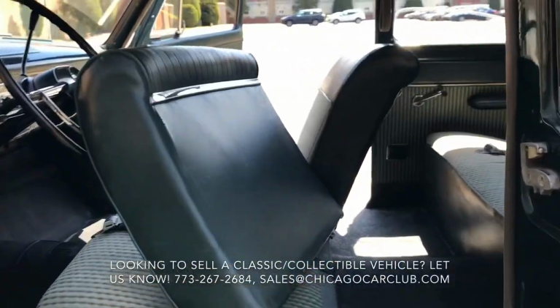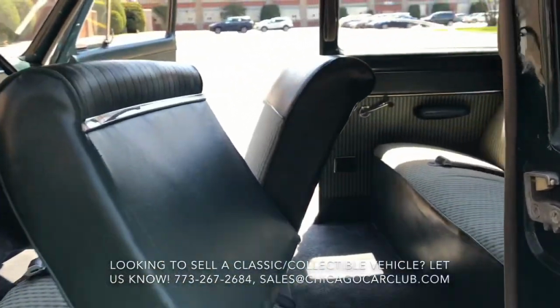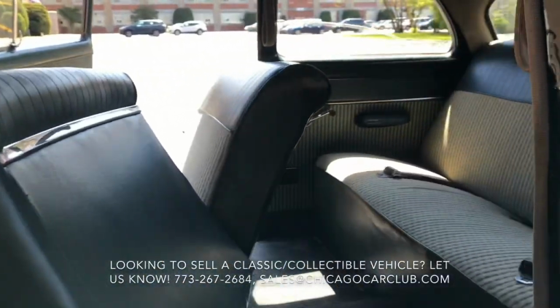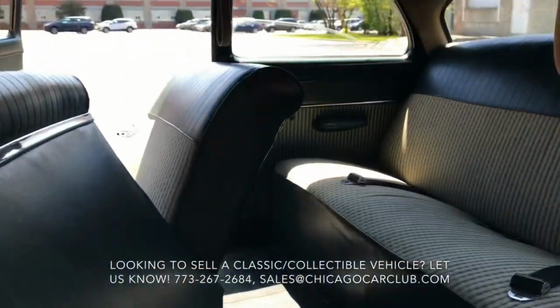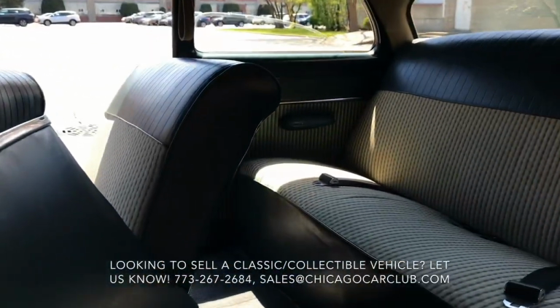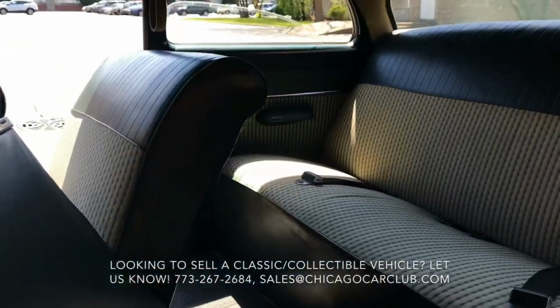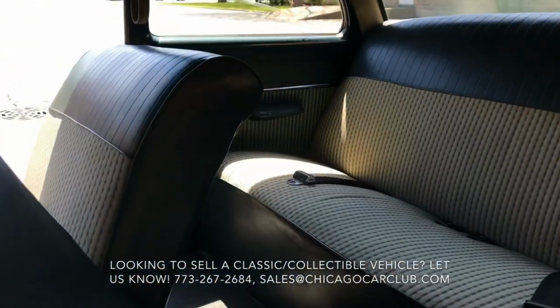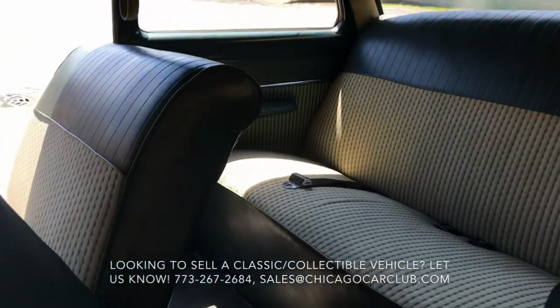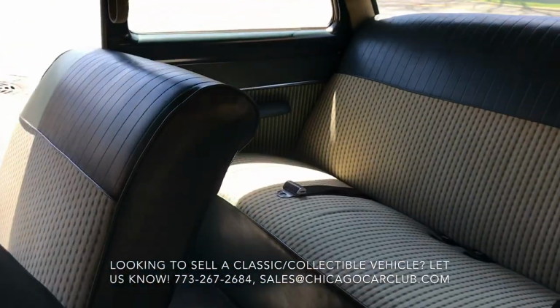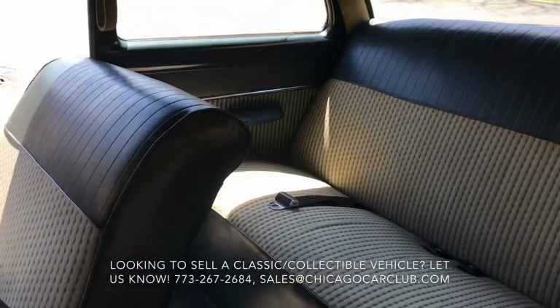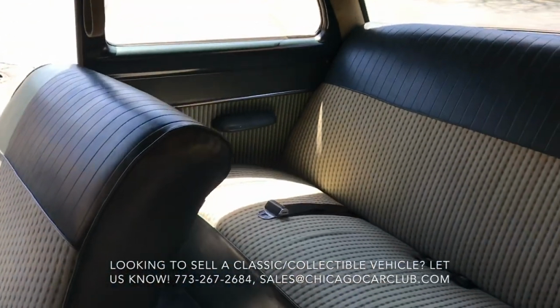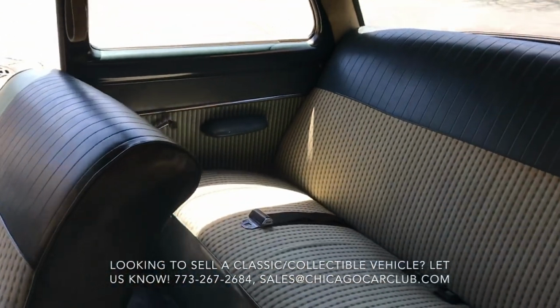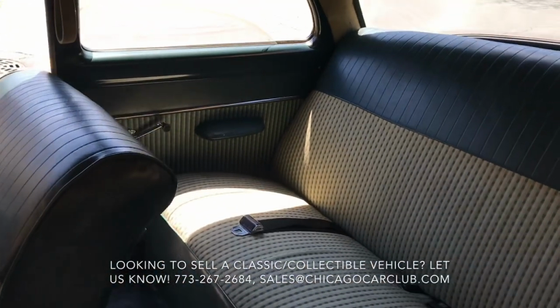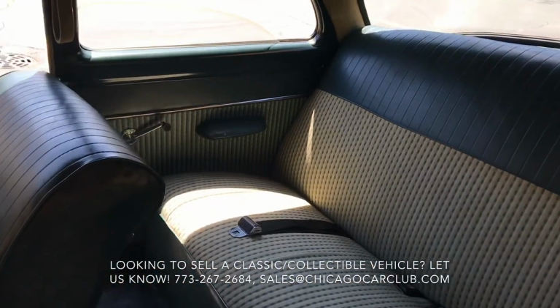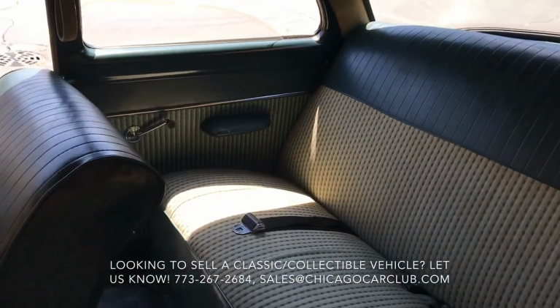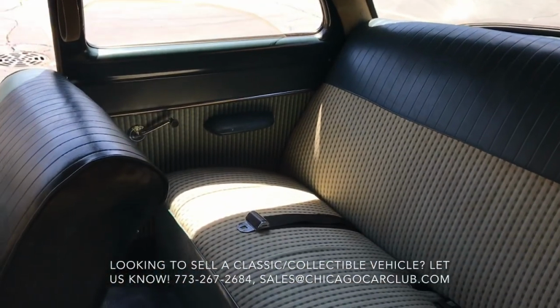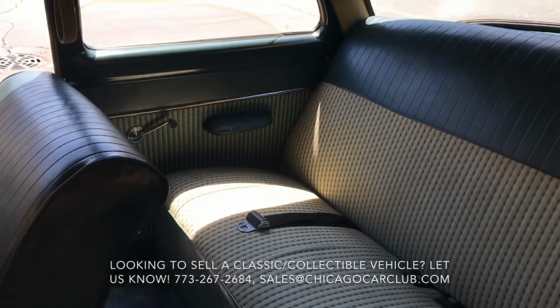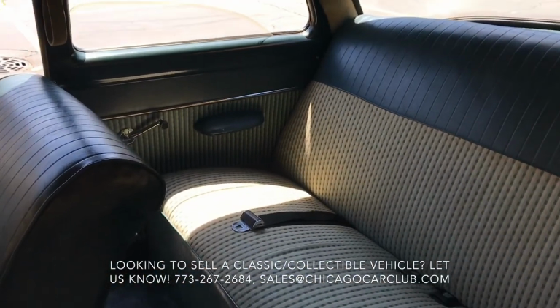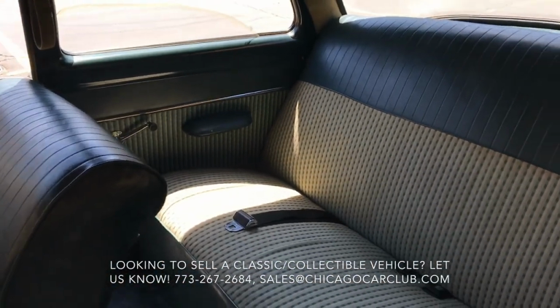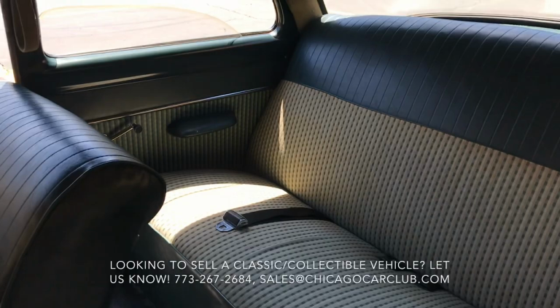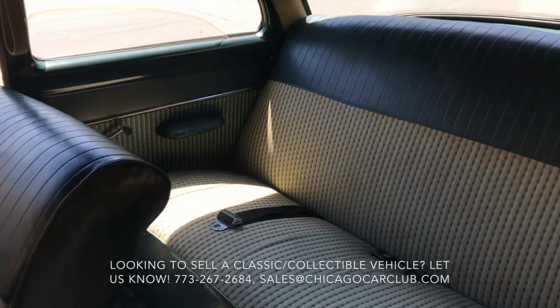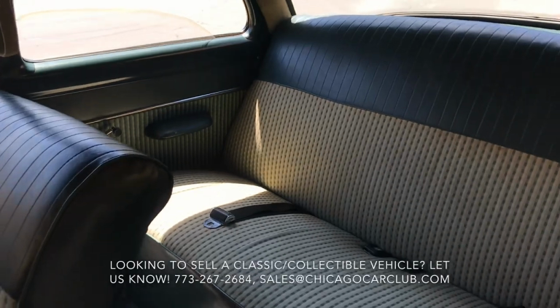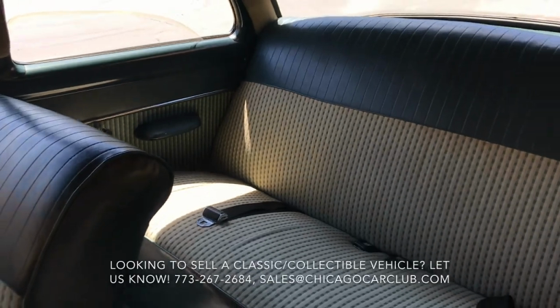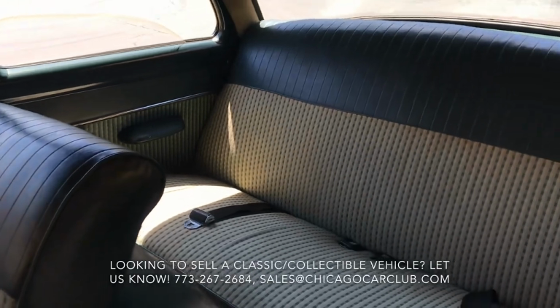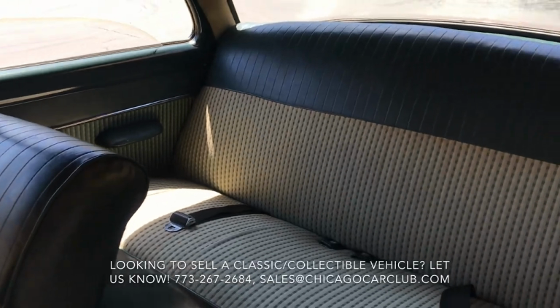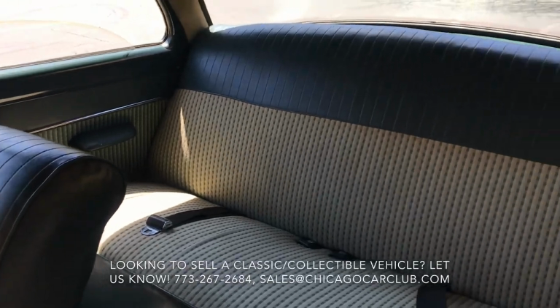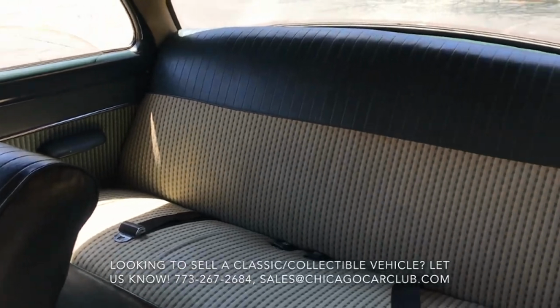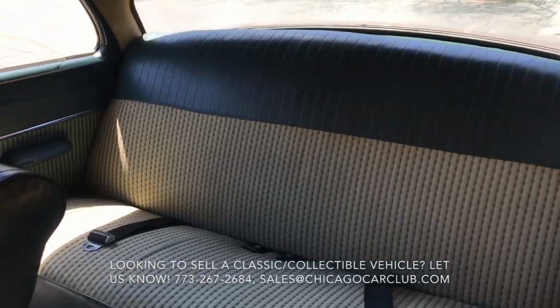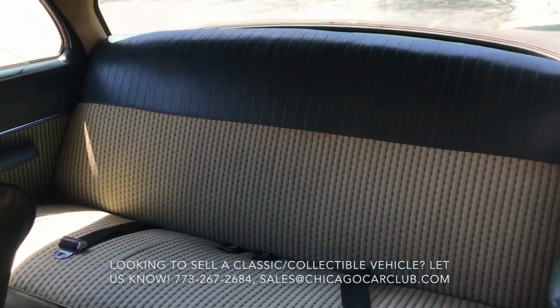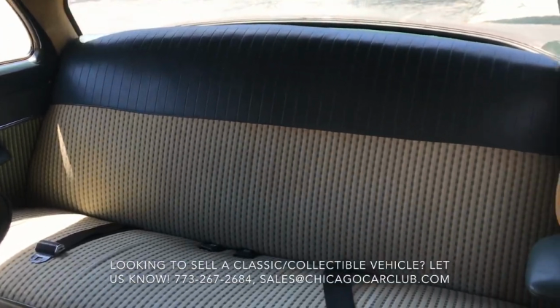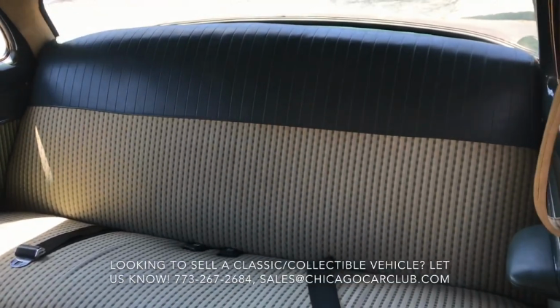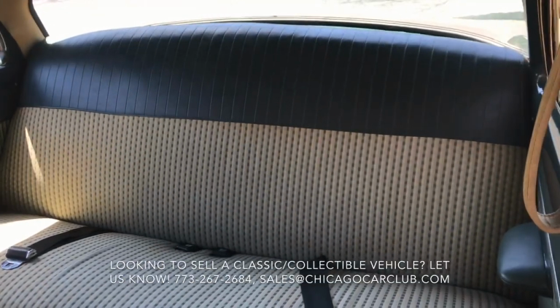And then the back seat is very, very clean — no real evidence of wear or damage.